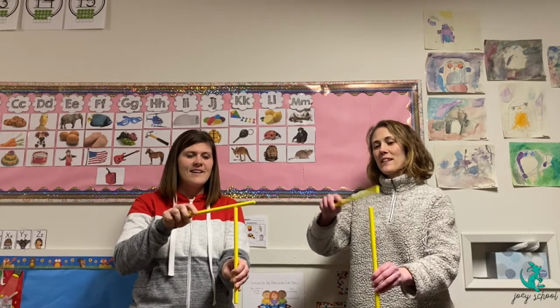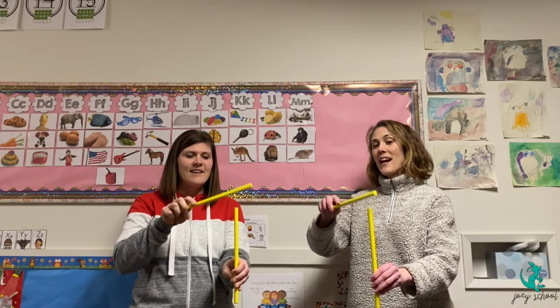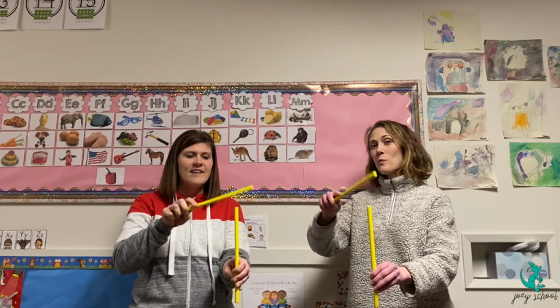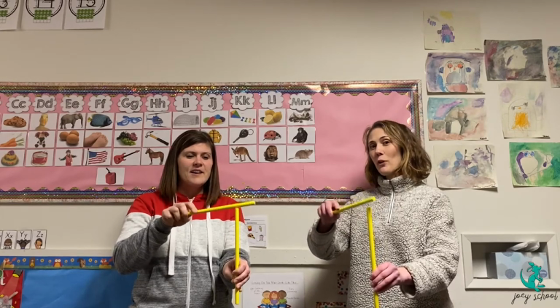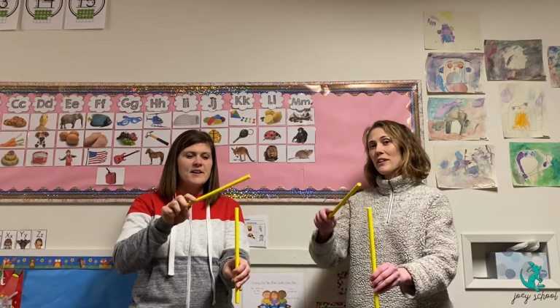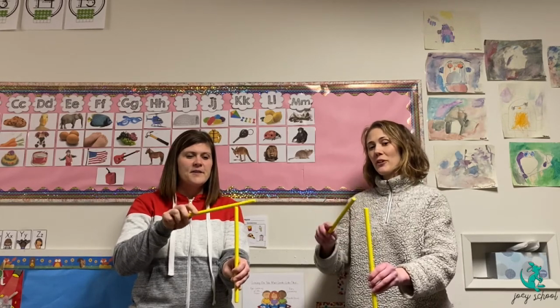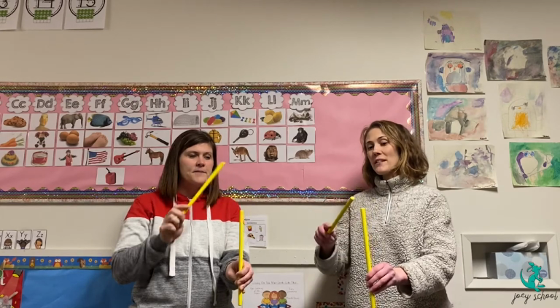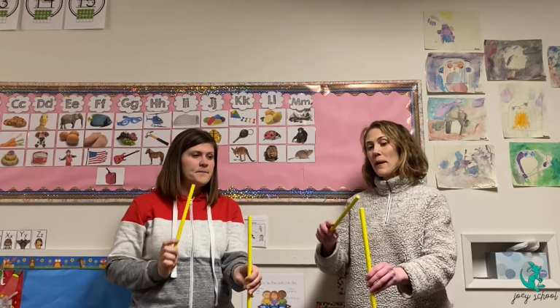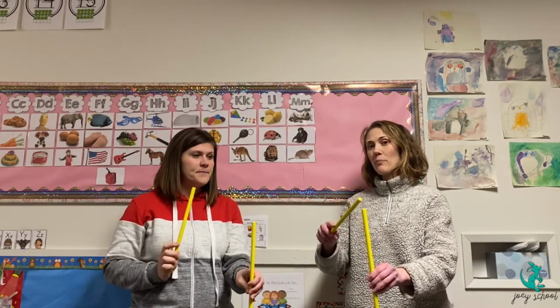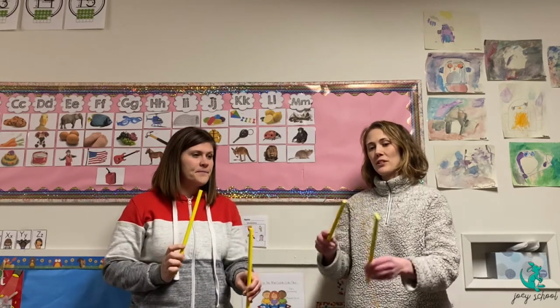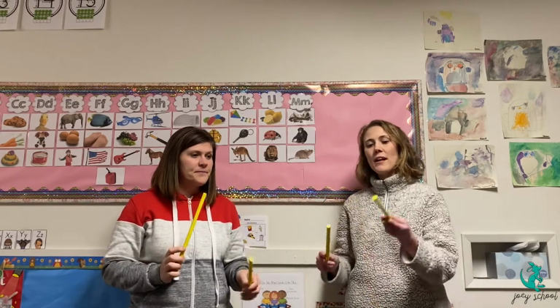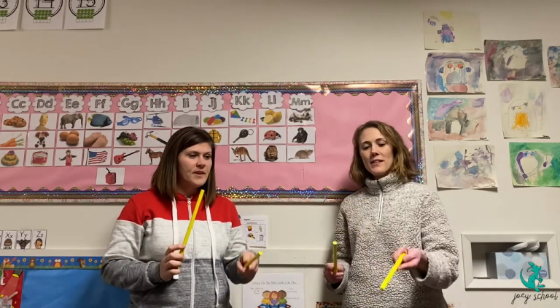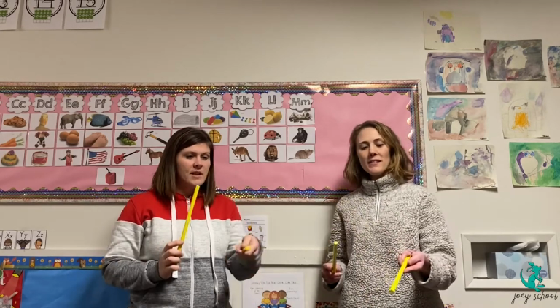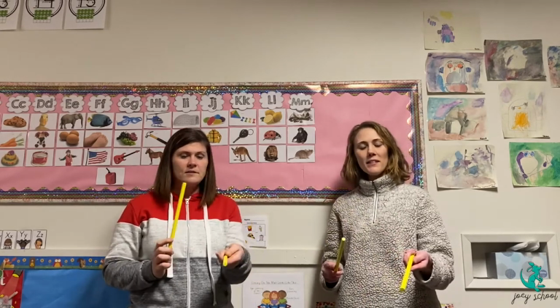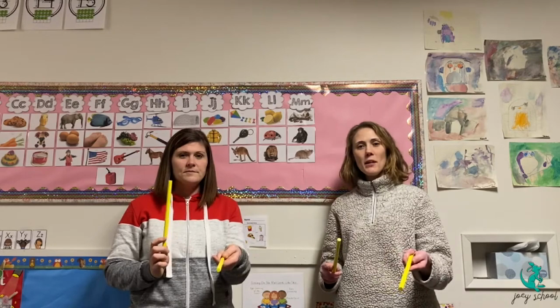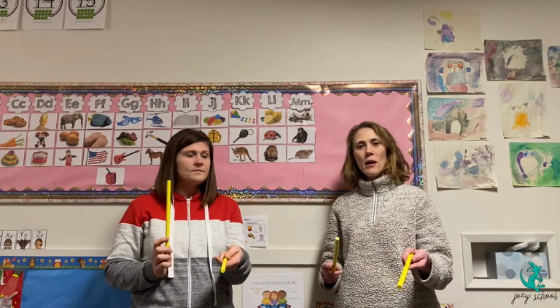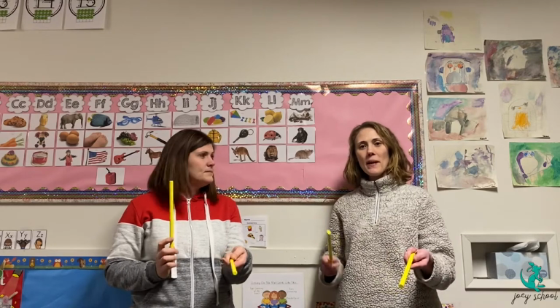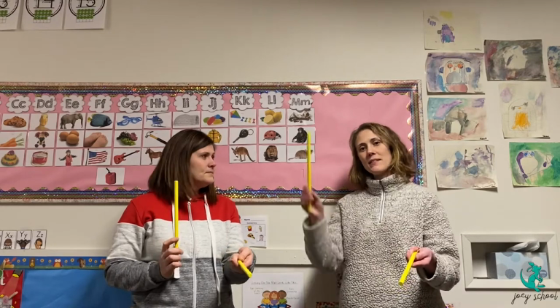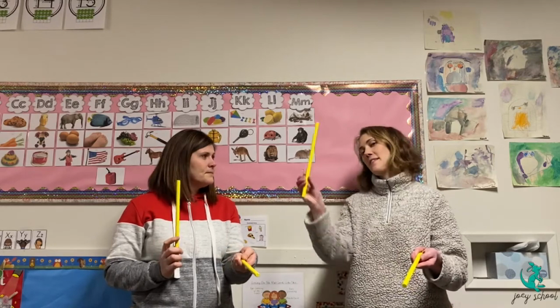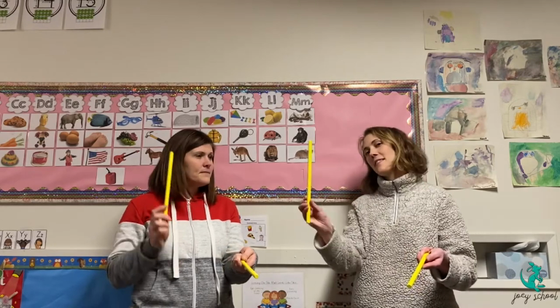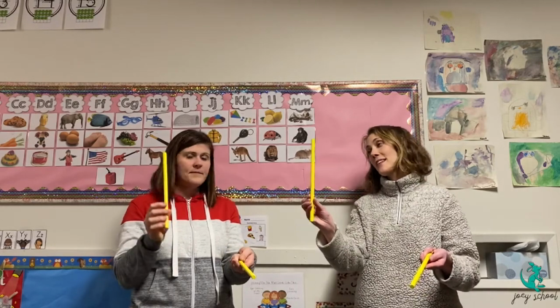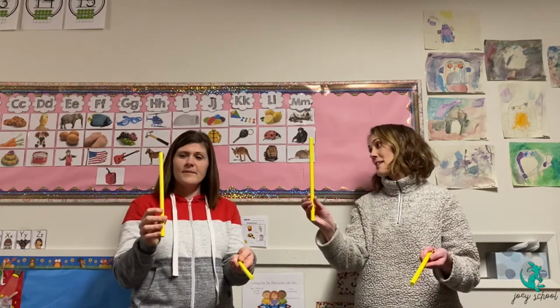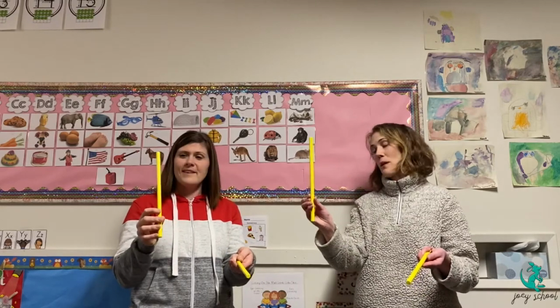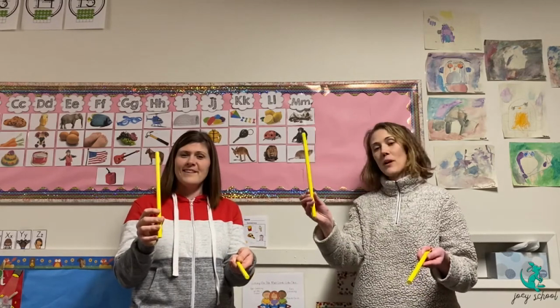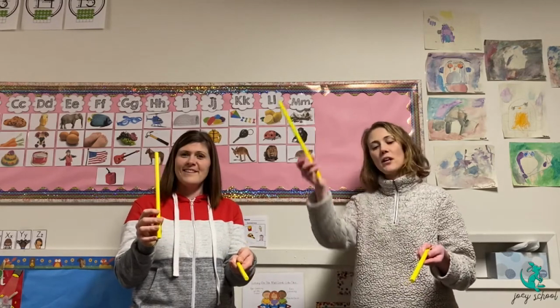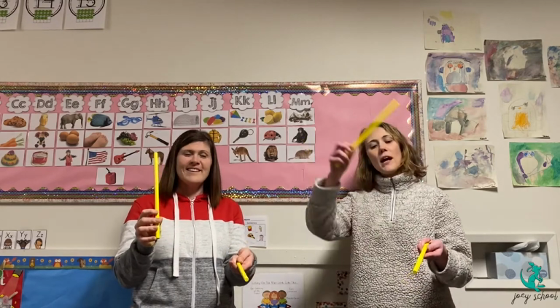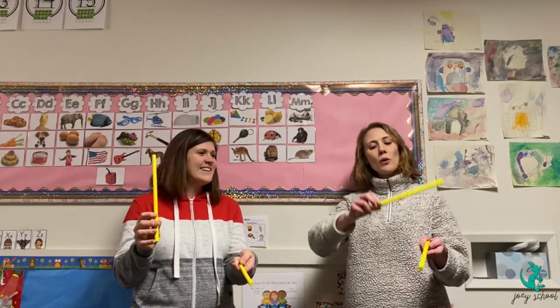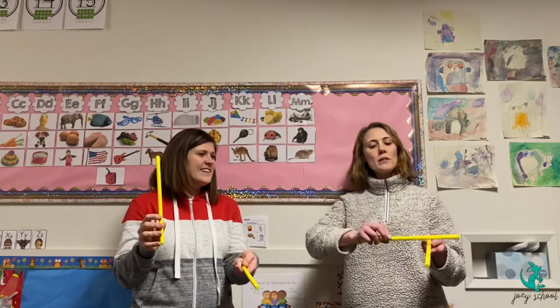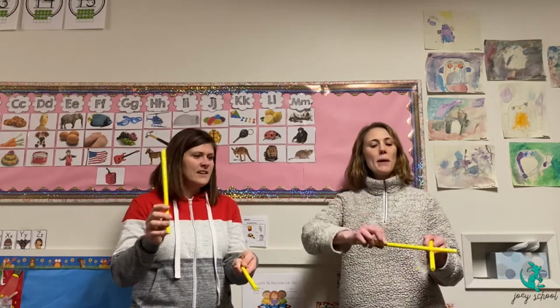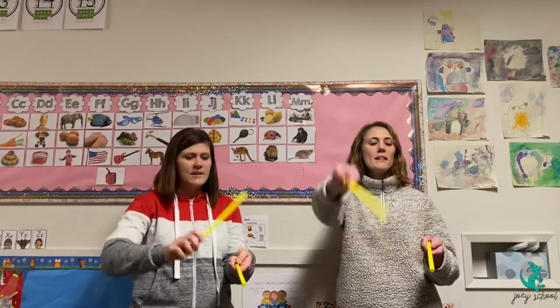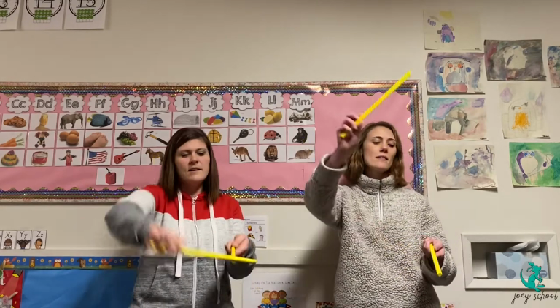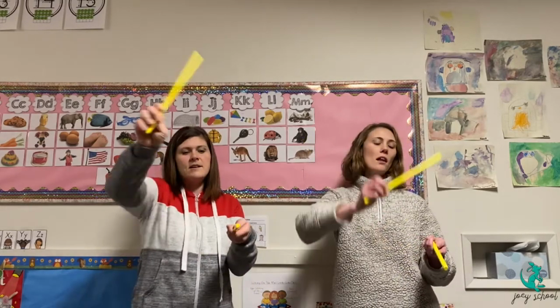The next one we're going to learn is a paintbrush. This stick is going to be our base and this stick is going to be our brush, and we're going to paint along.